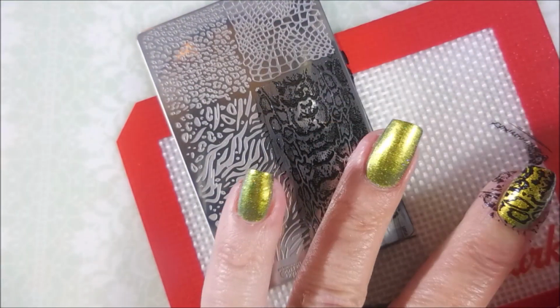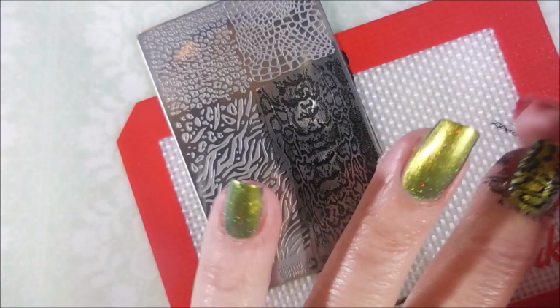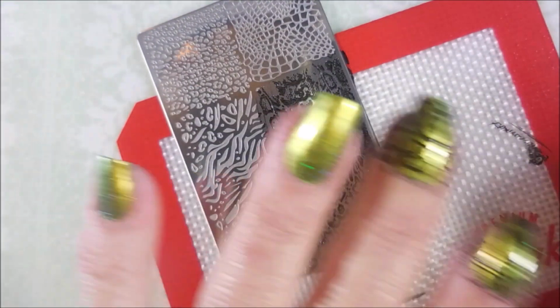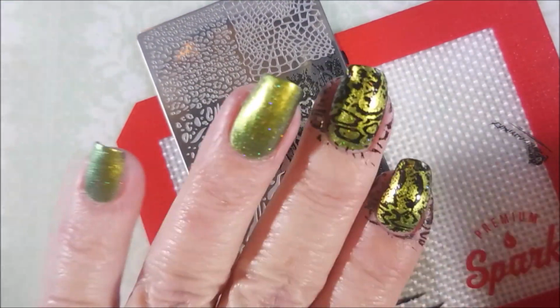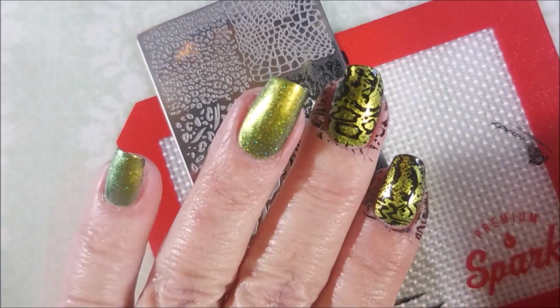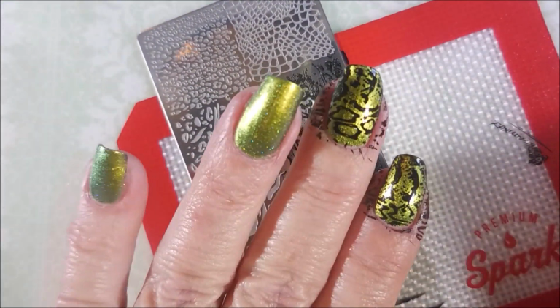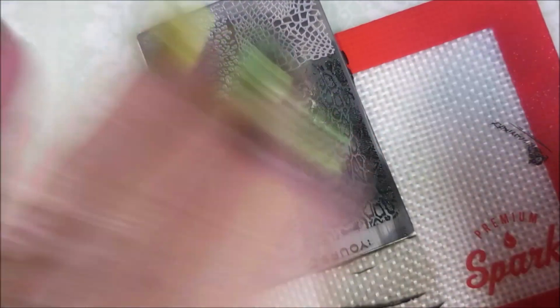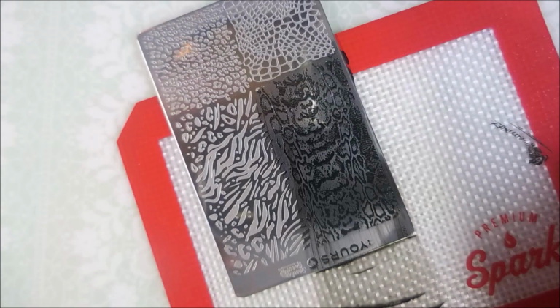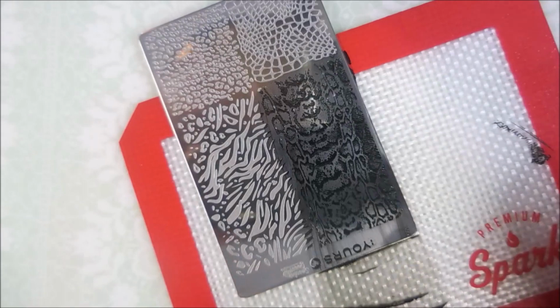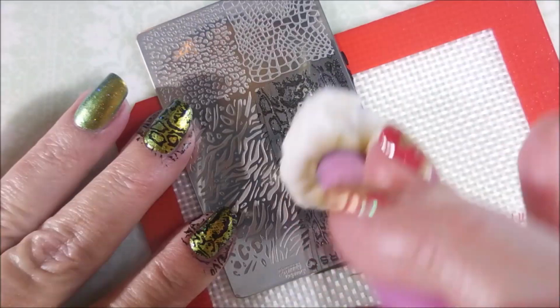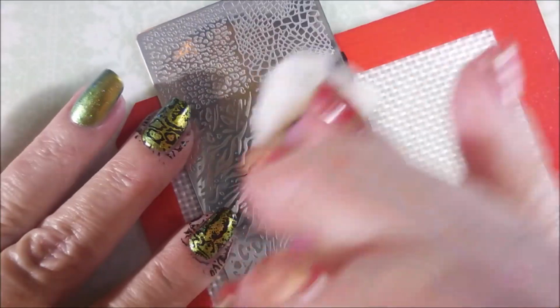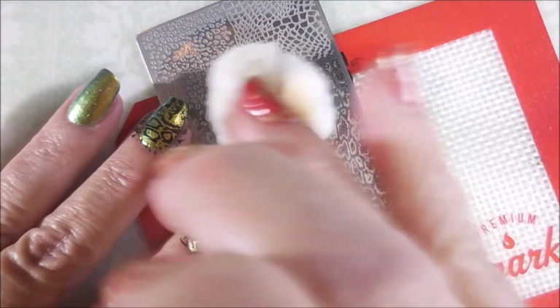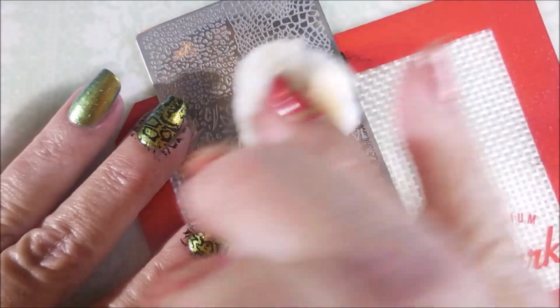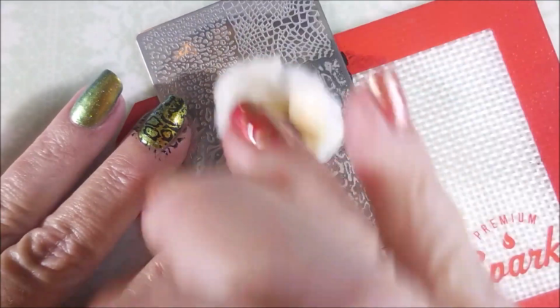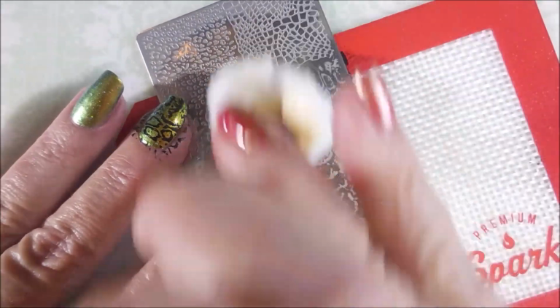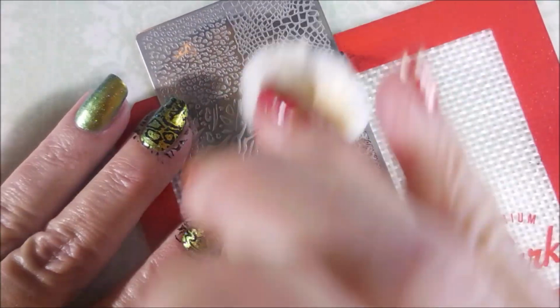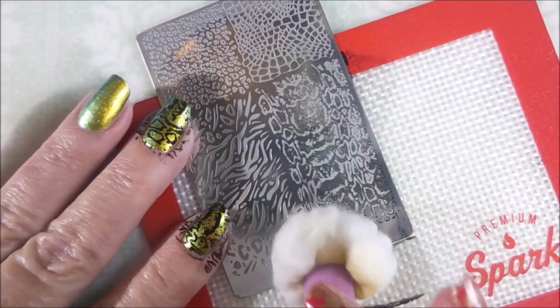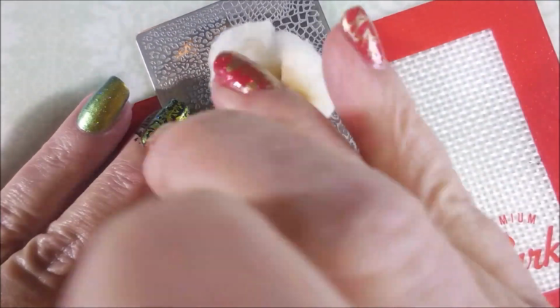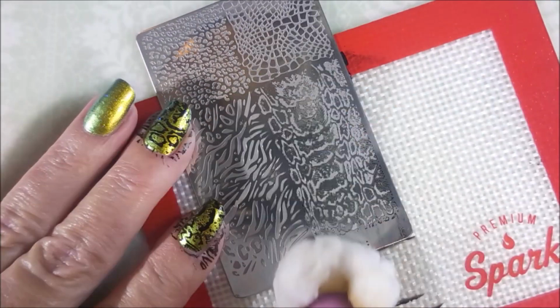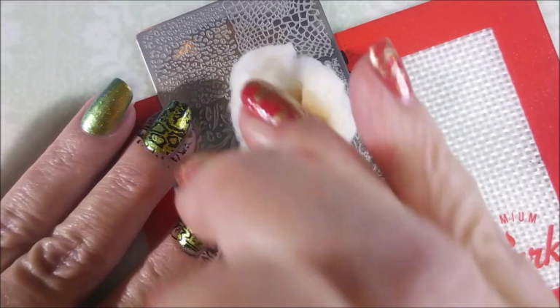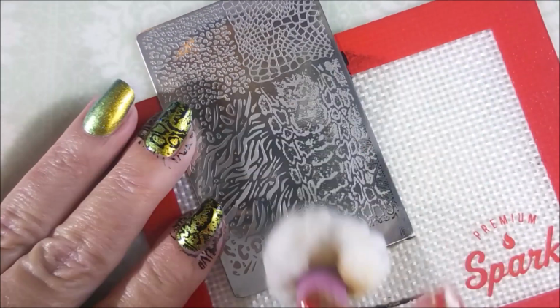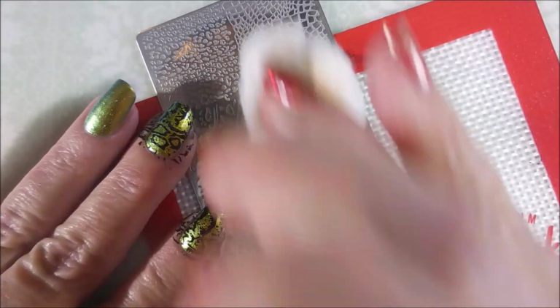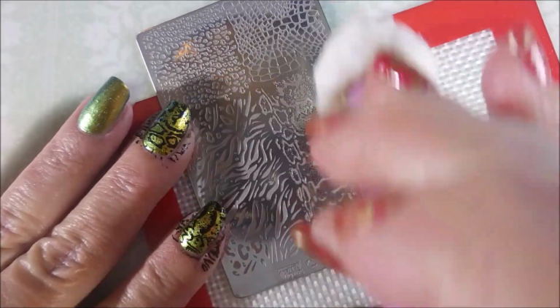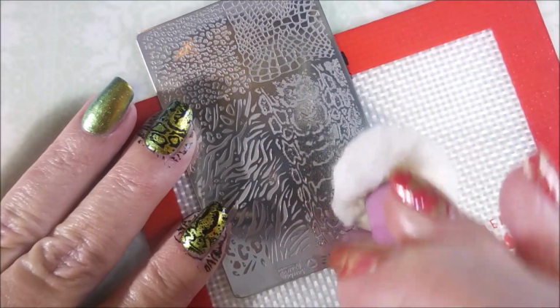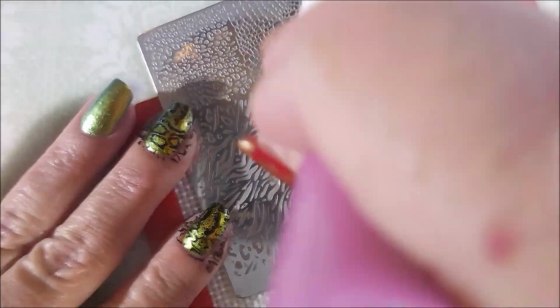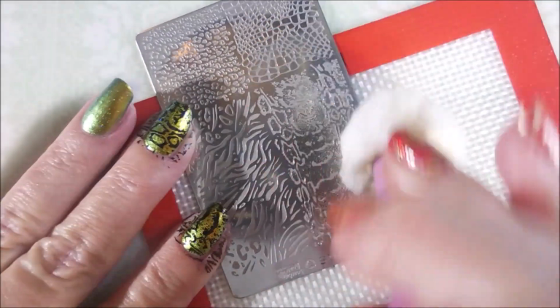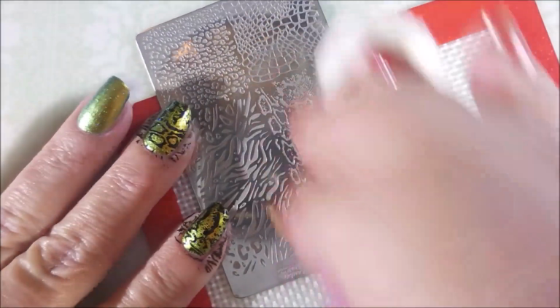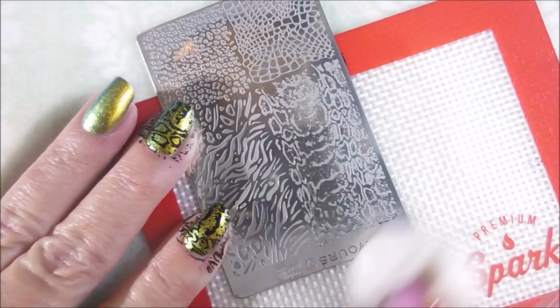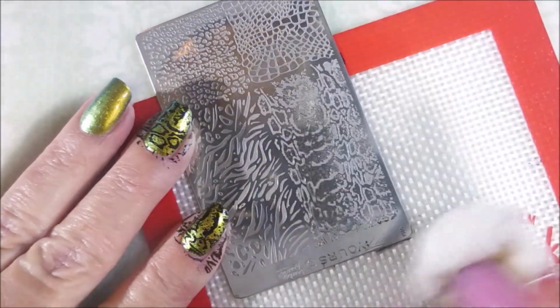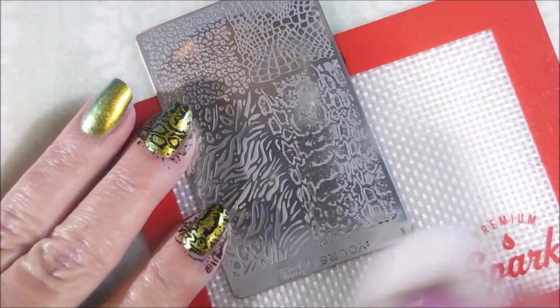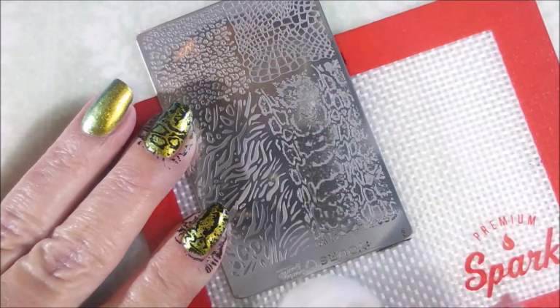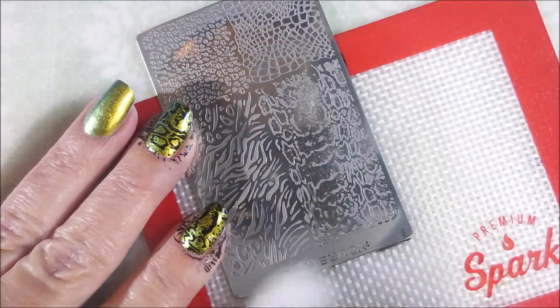So there we go. Clean that plate off with some pure acetone real quick.